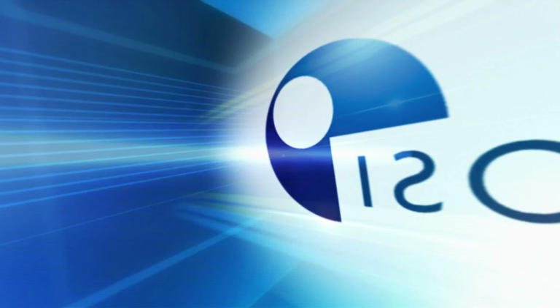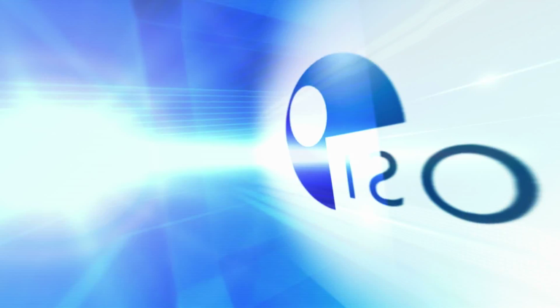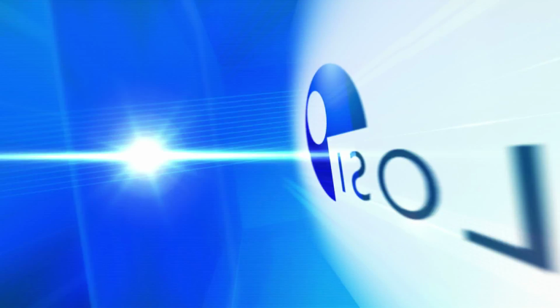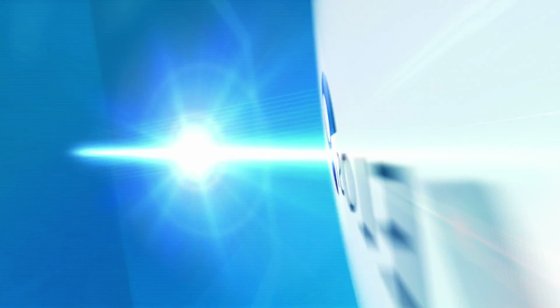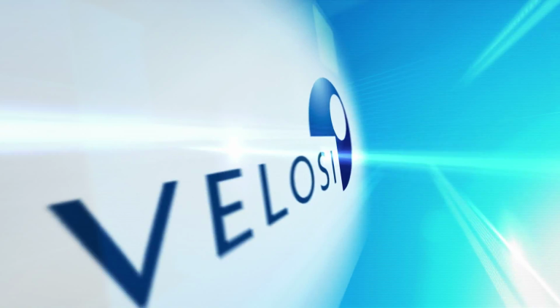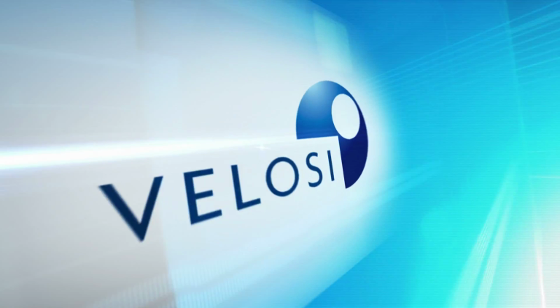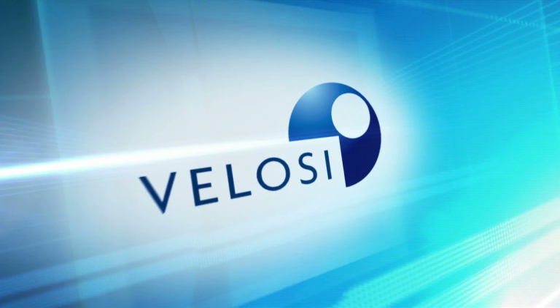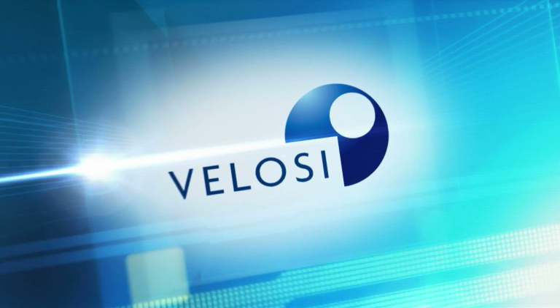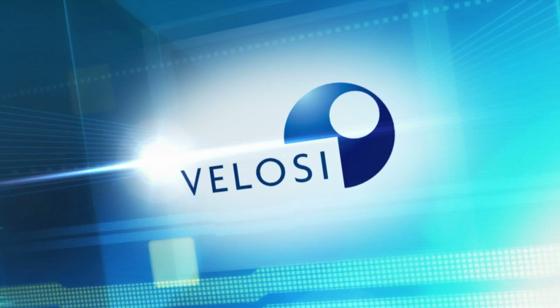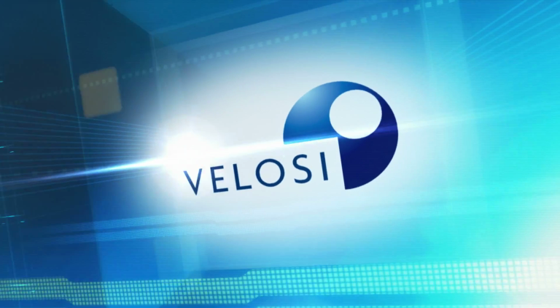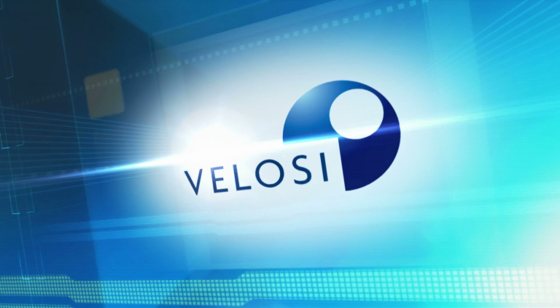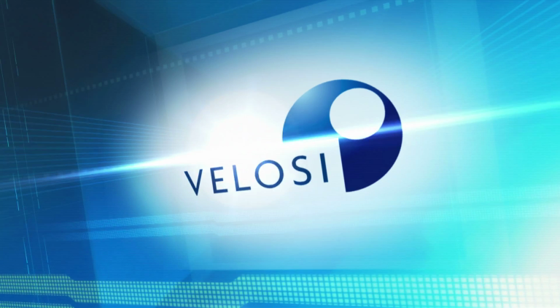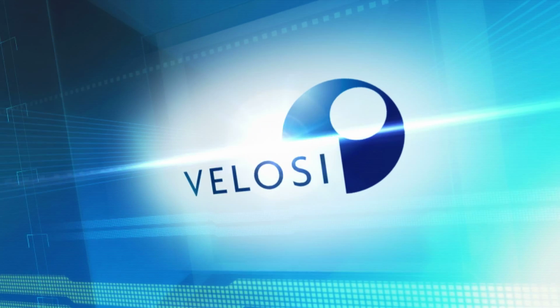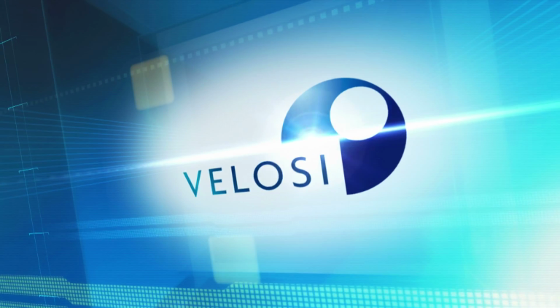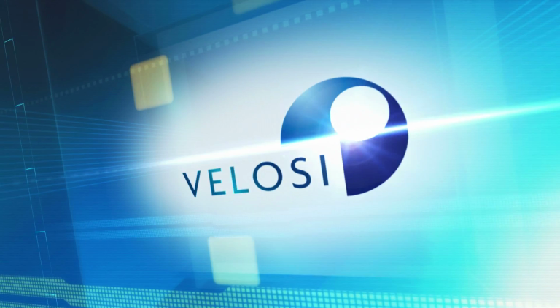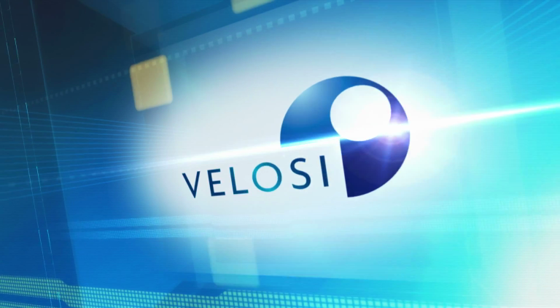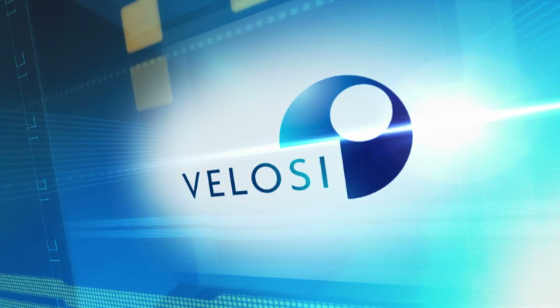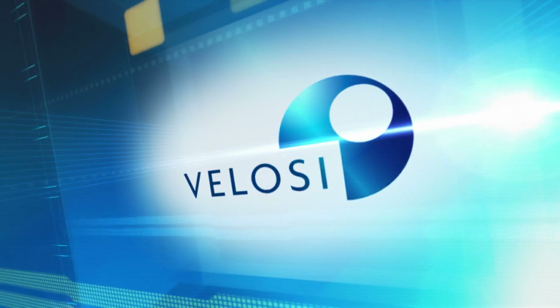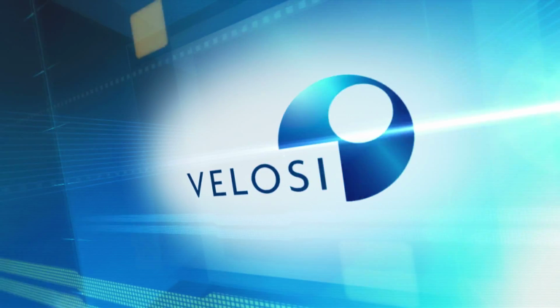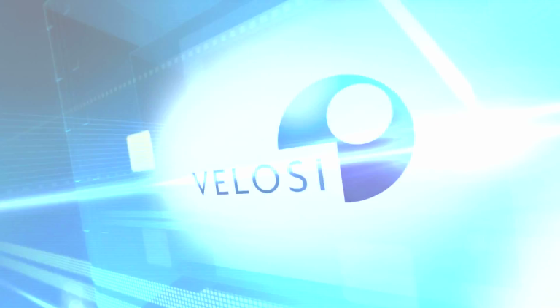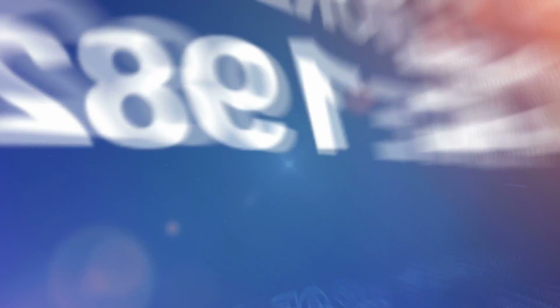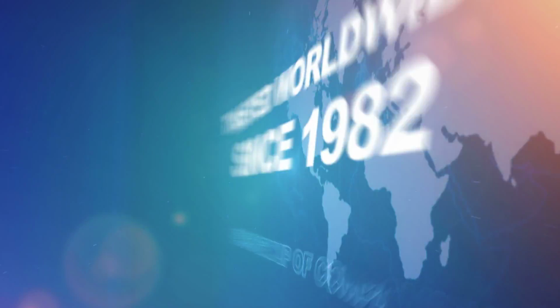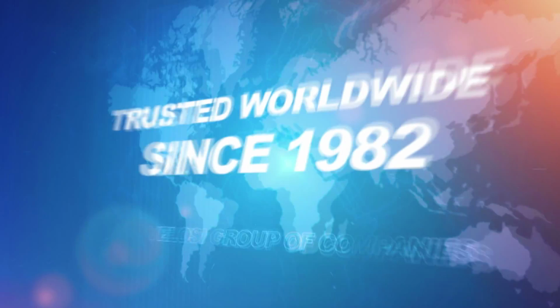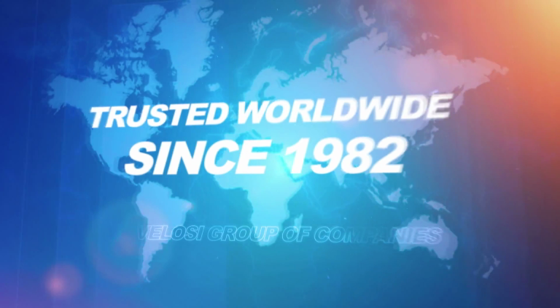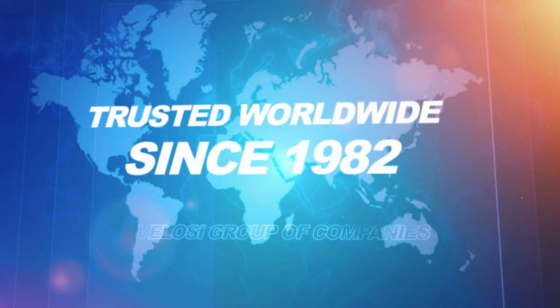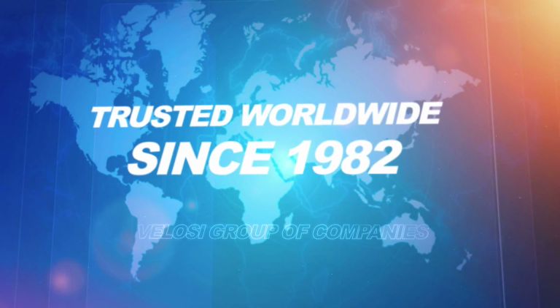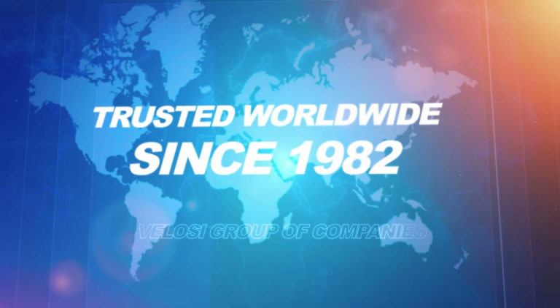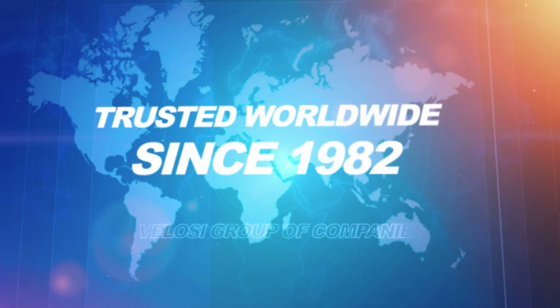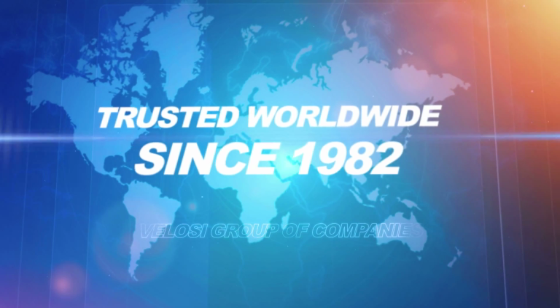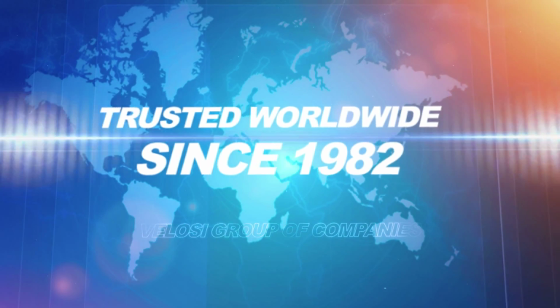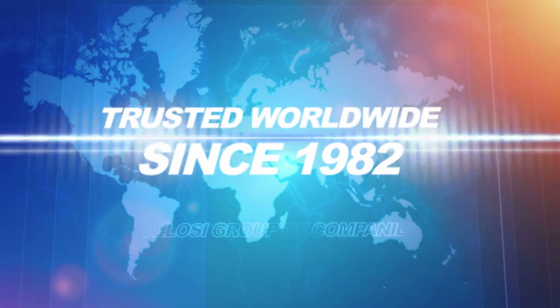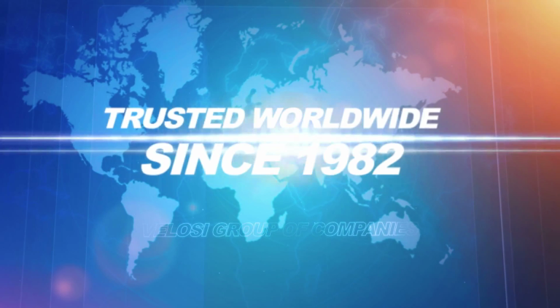K2, a member of Velocigroup of companies, trusted worldwide since 1982.